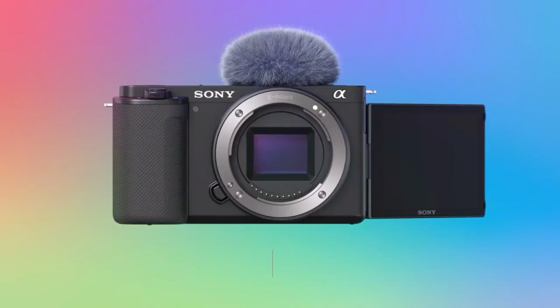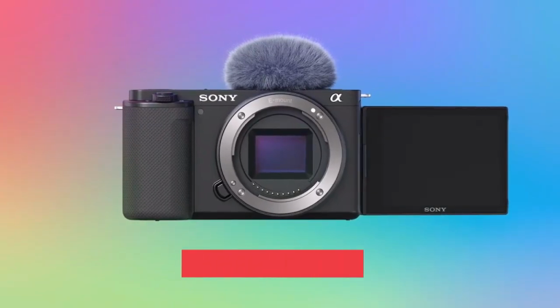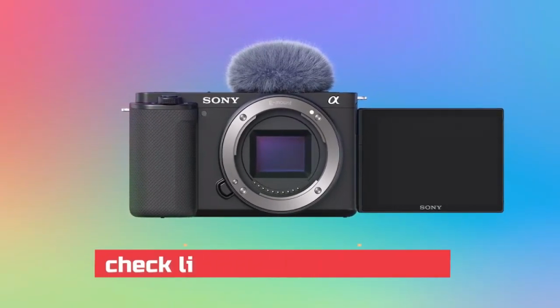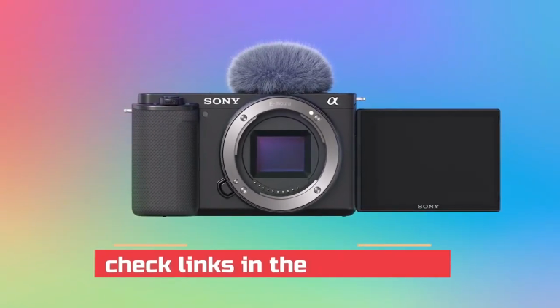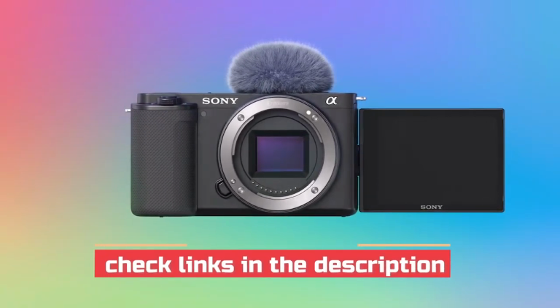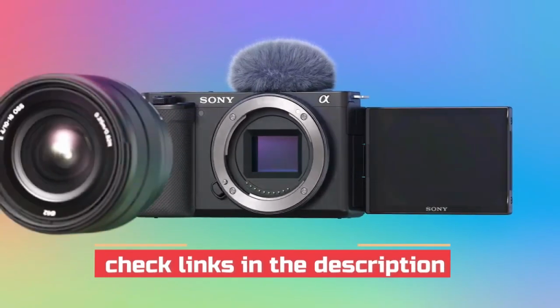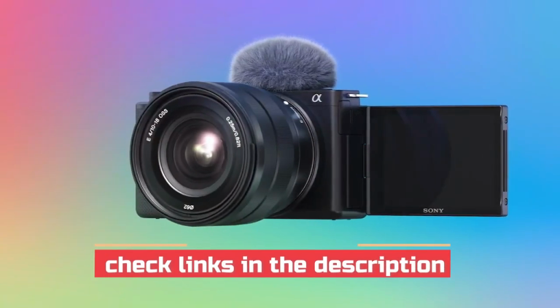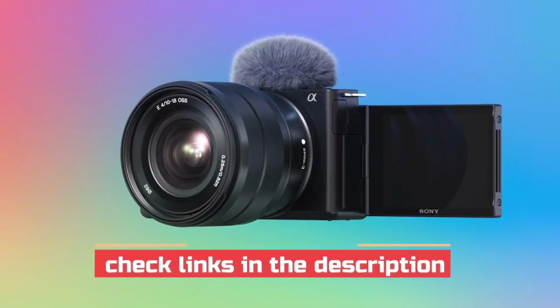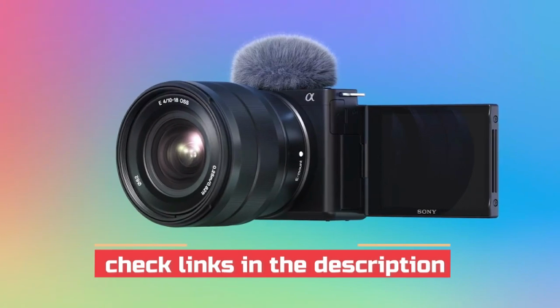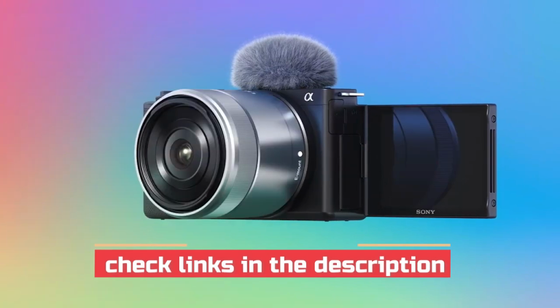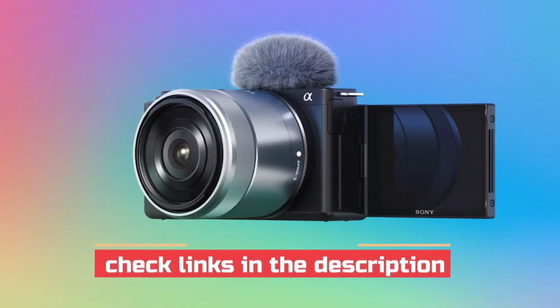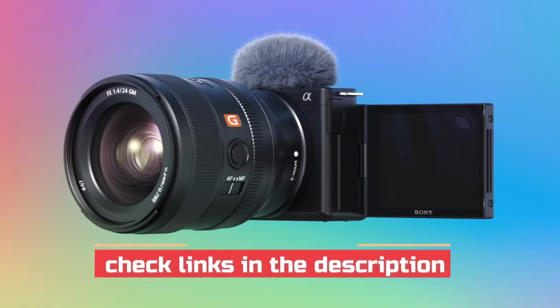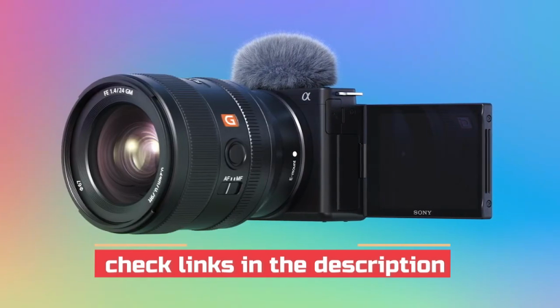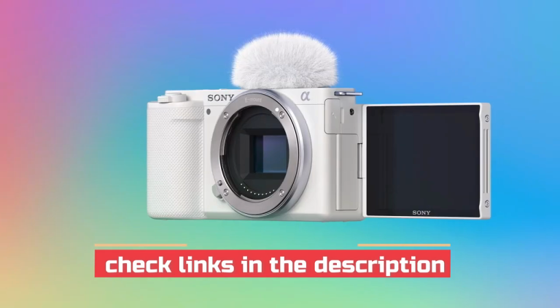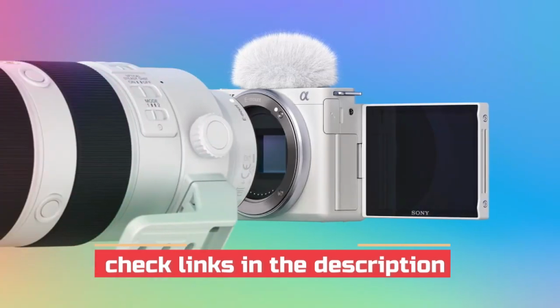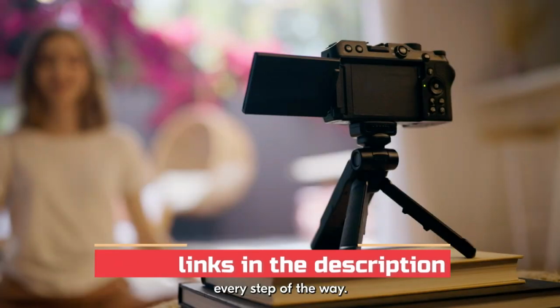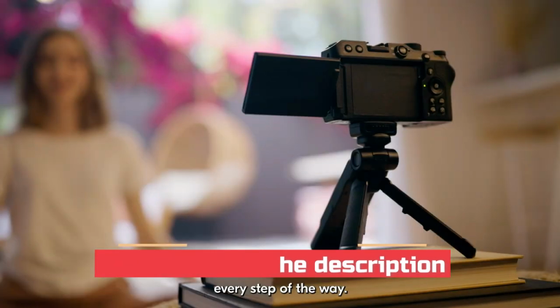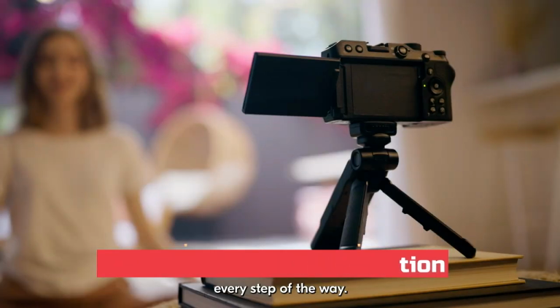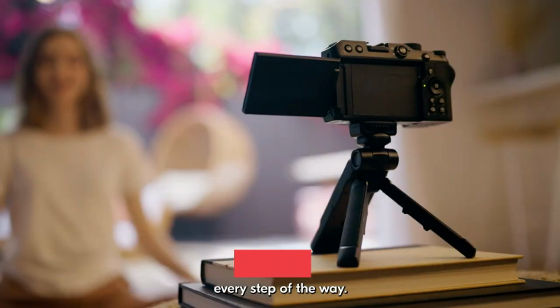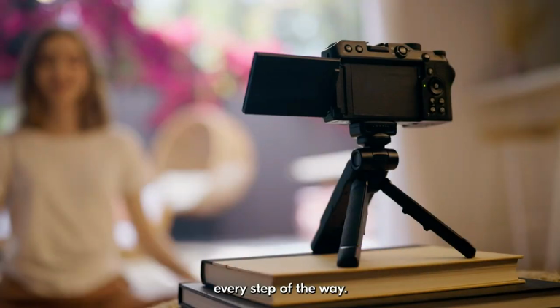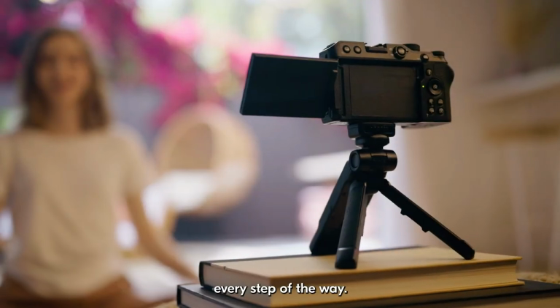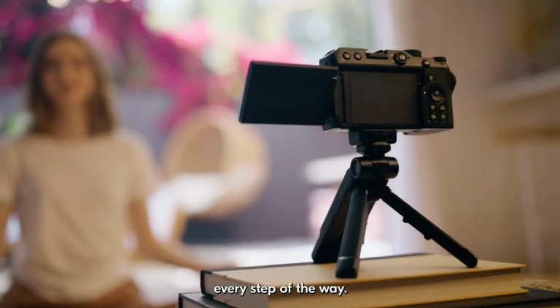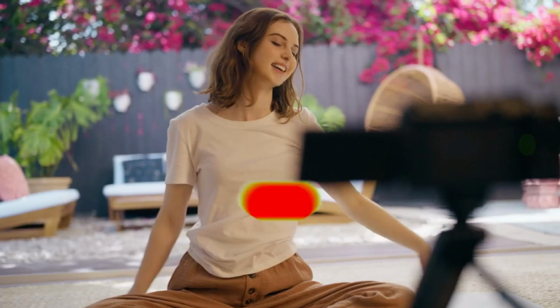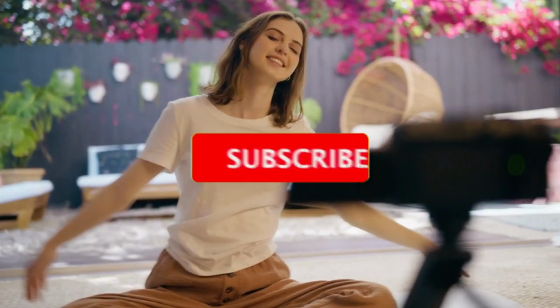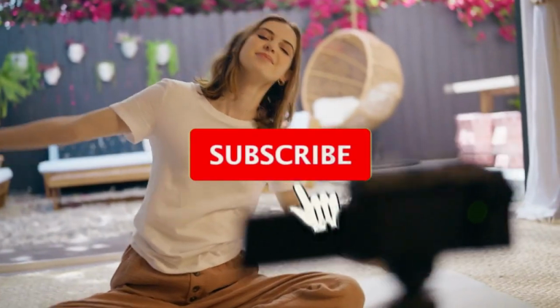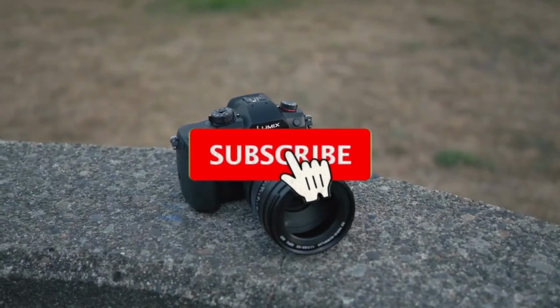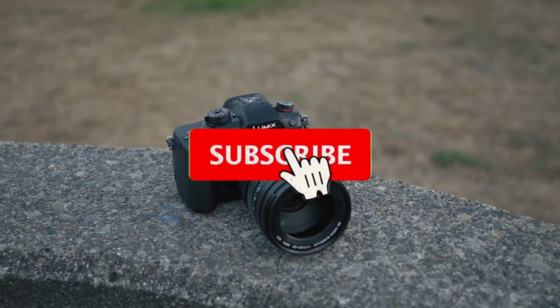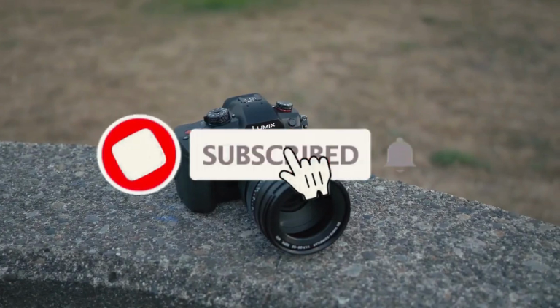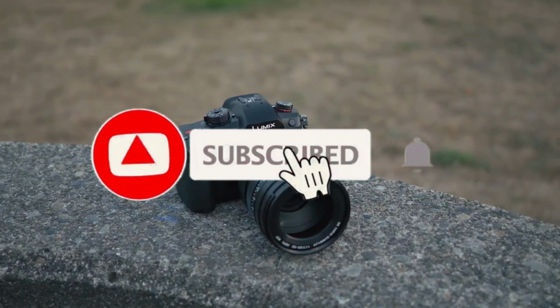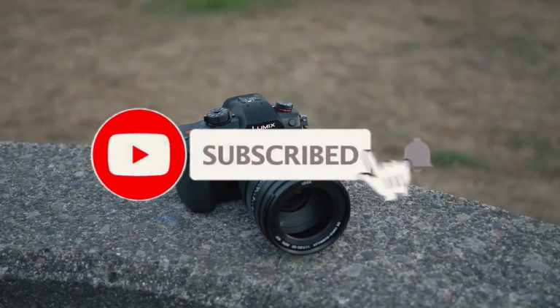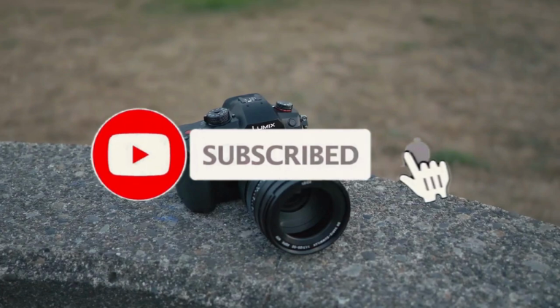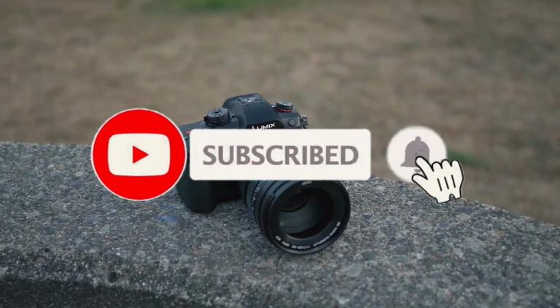Thanks for watching. For more details, follow the links given below in the description section, and if you are new here, please subscribe to our channel and hit the bell icon.